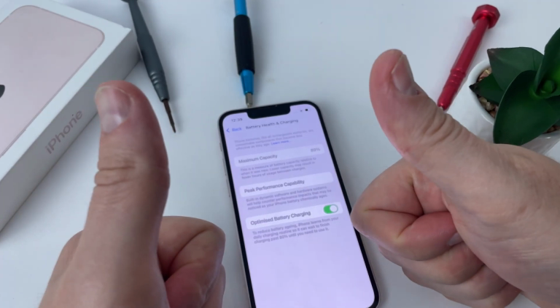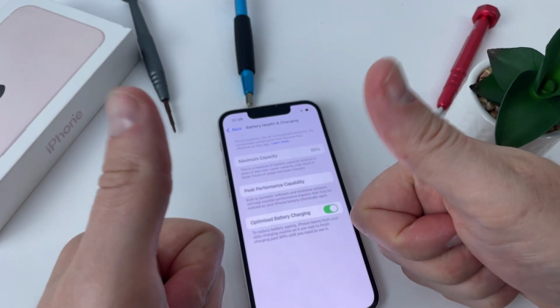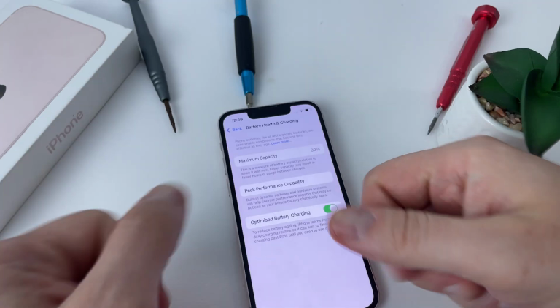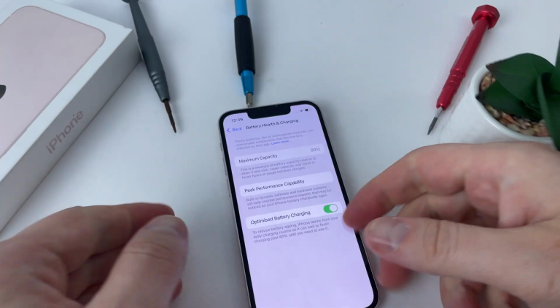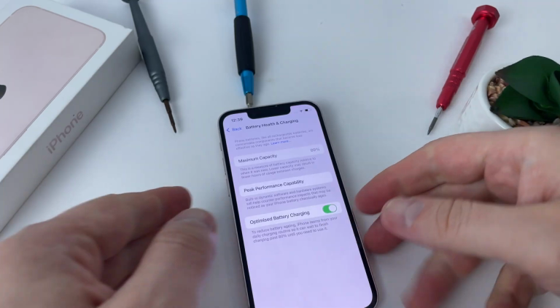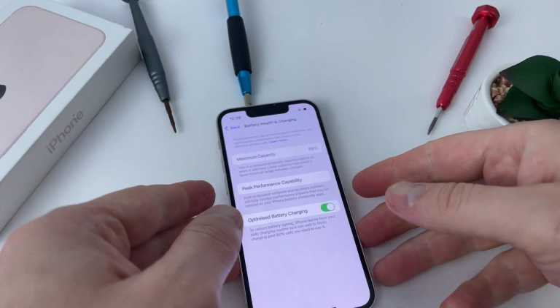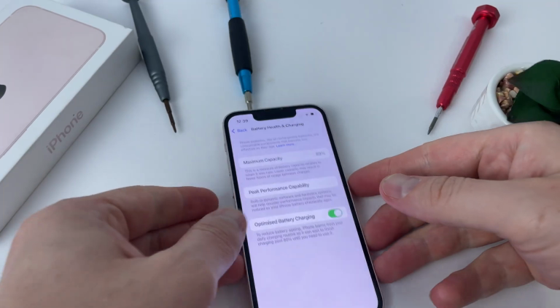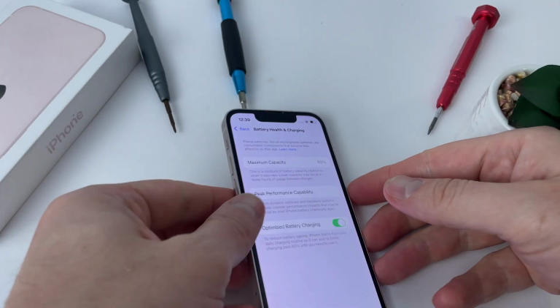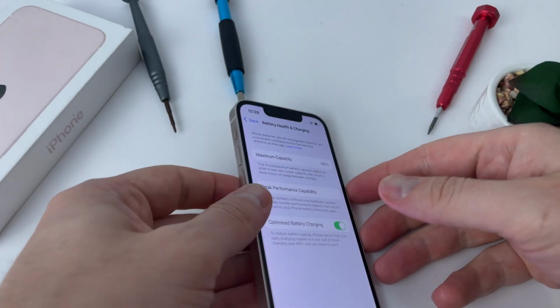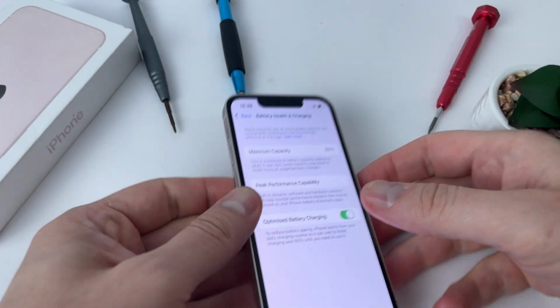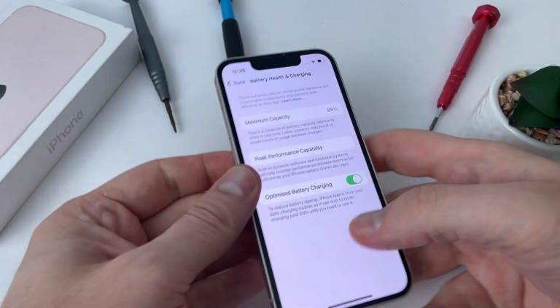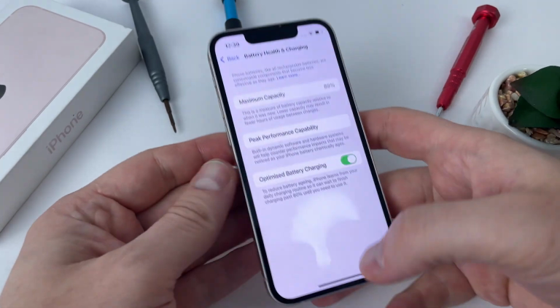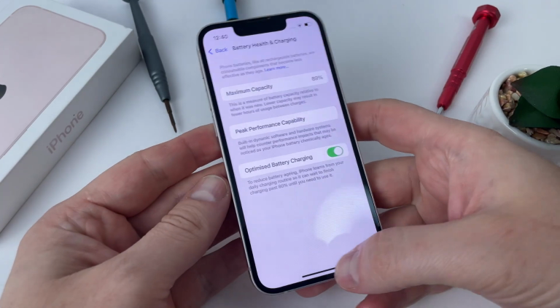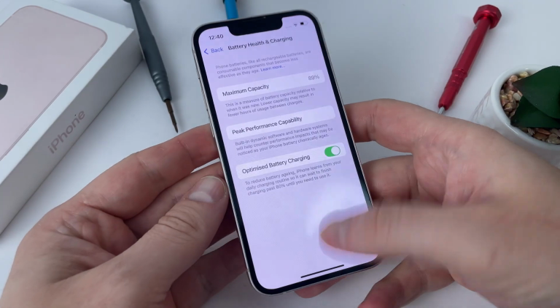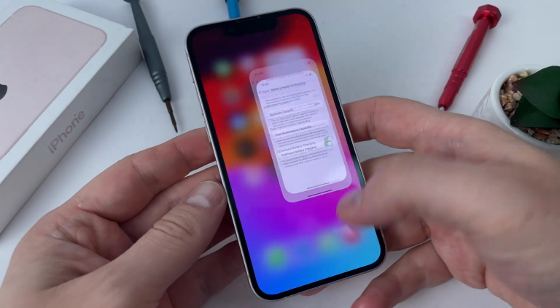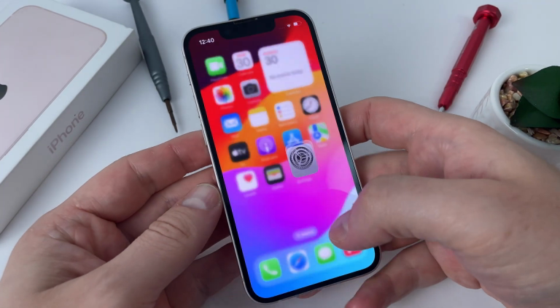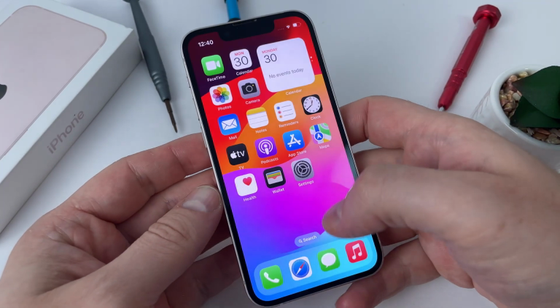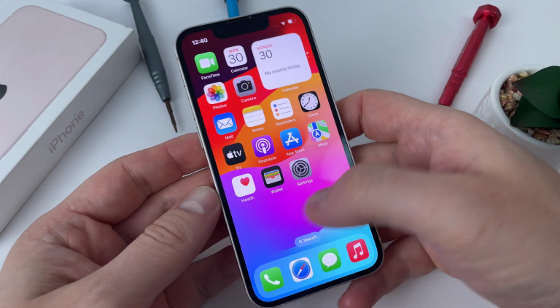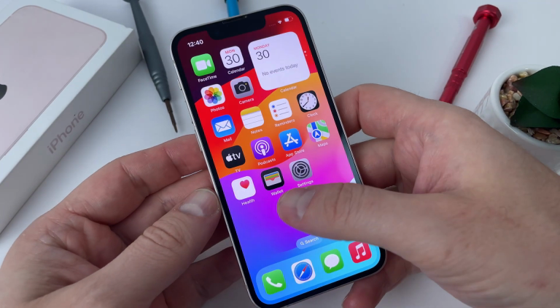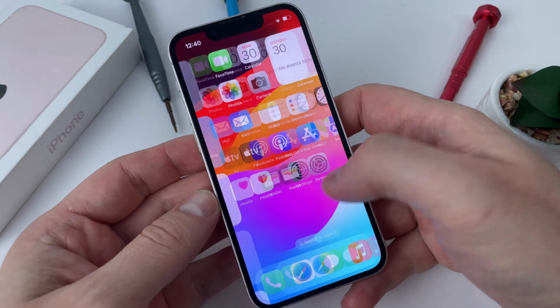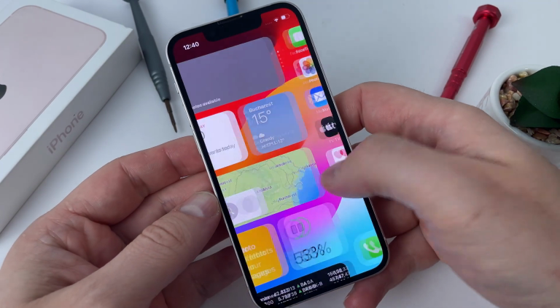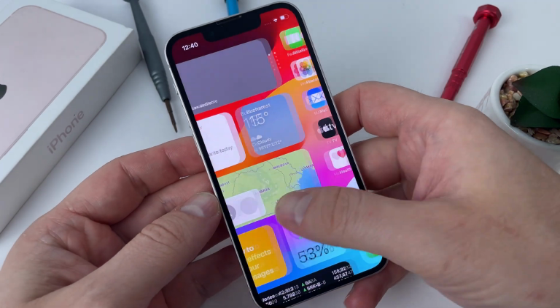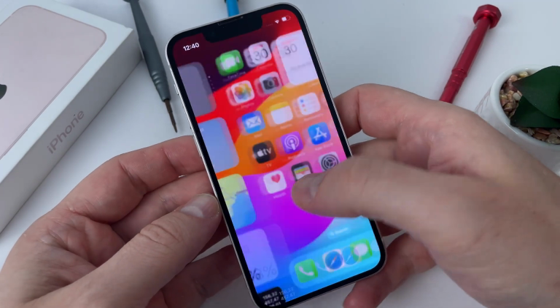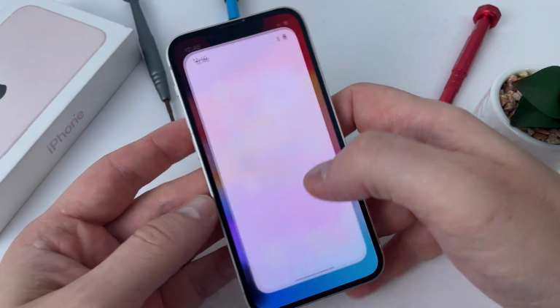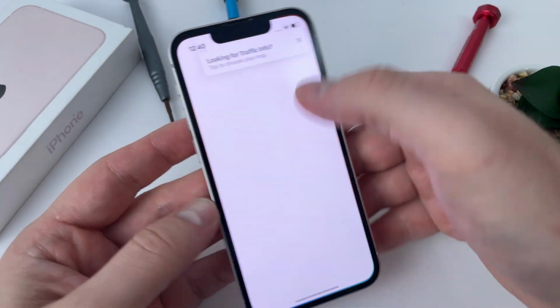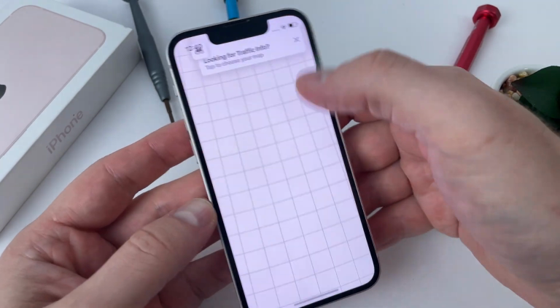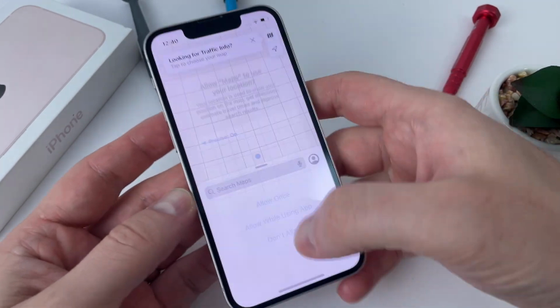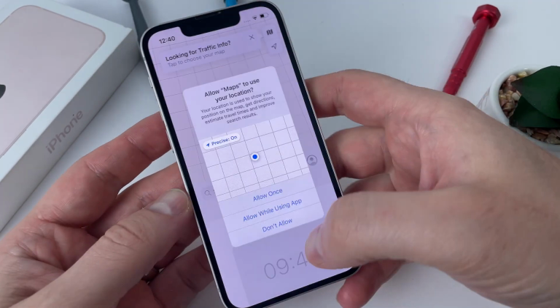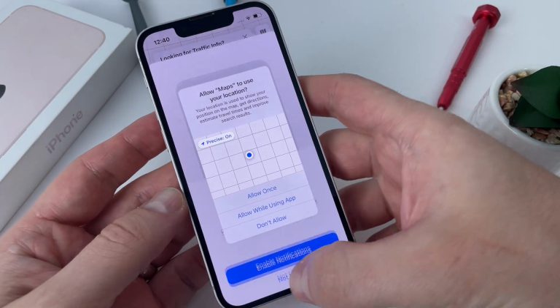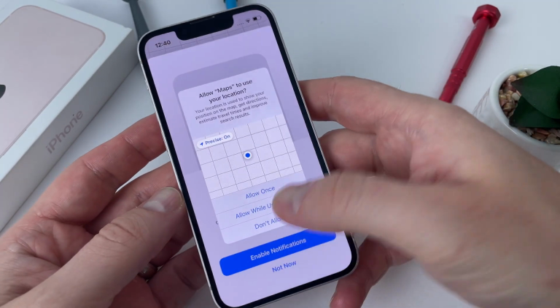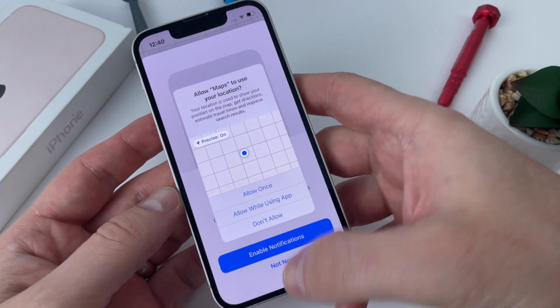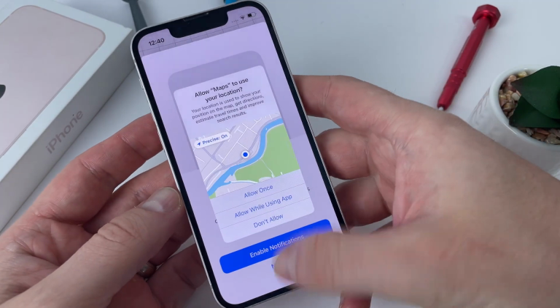If you can't find an original battery and want to put an aftermarket one, watch this video so you don't make any mistakes.